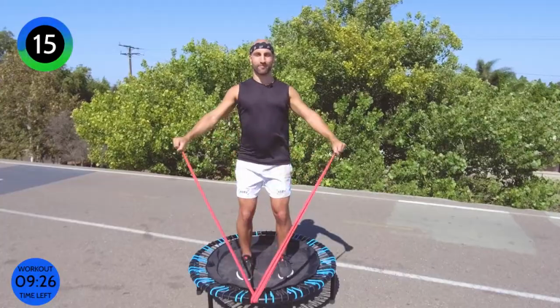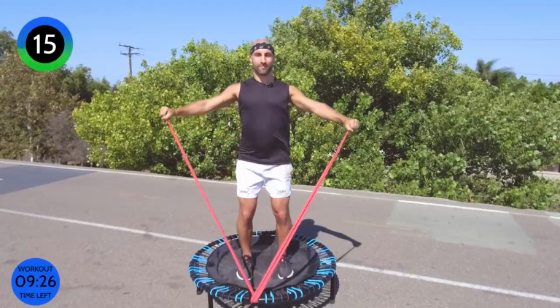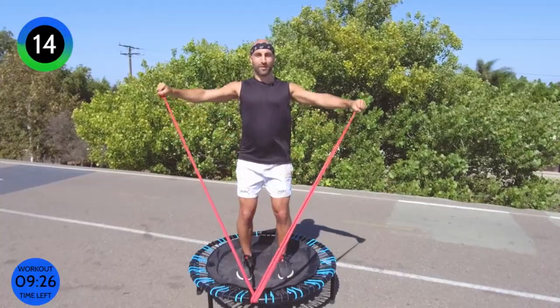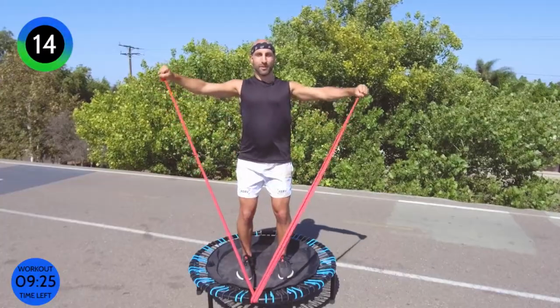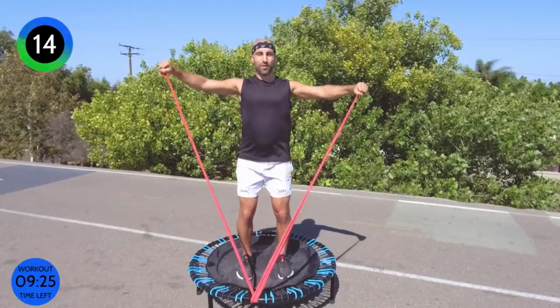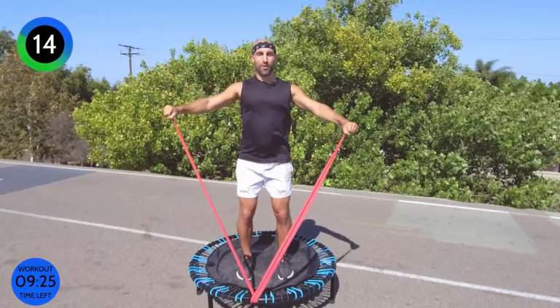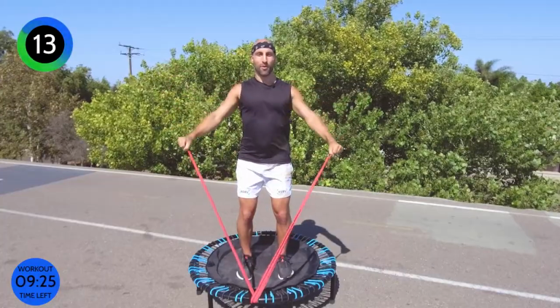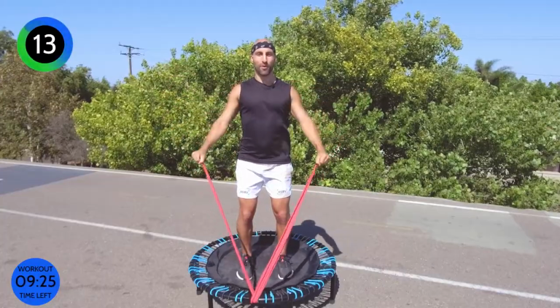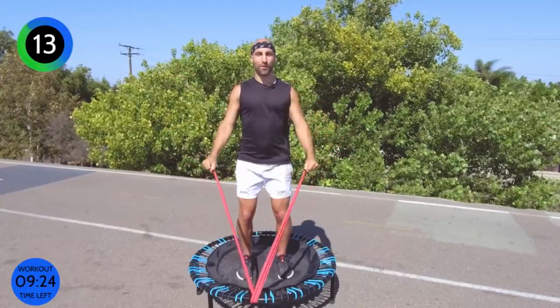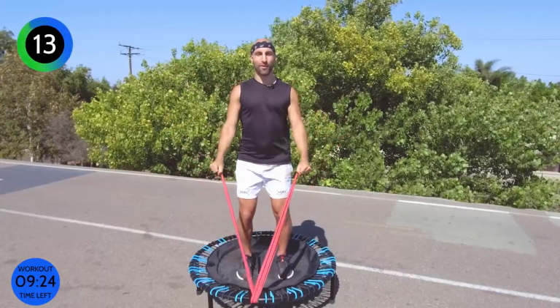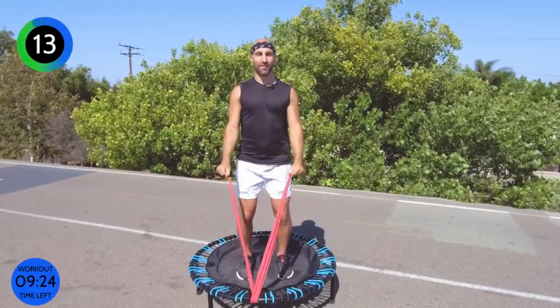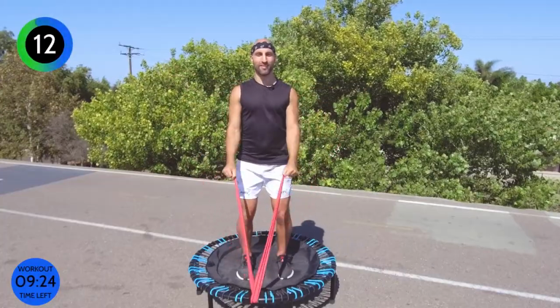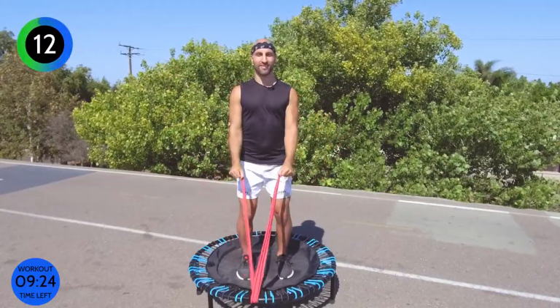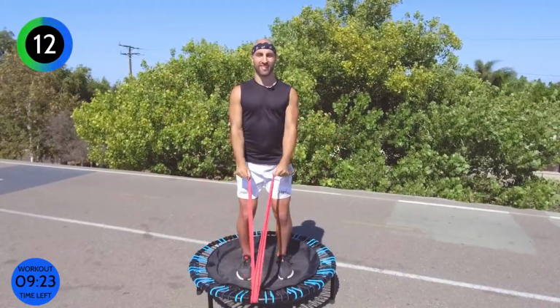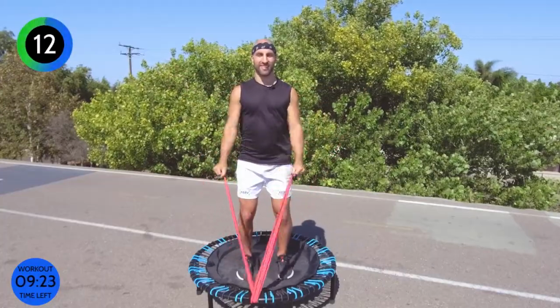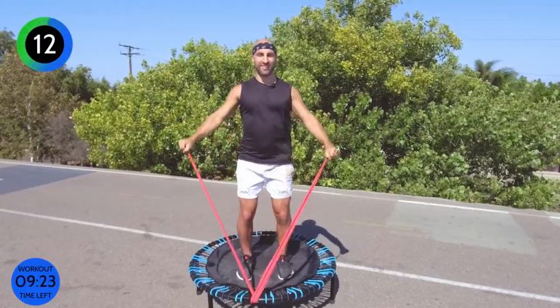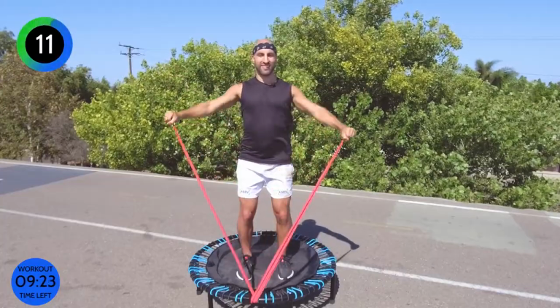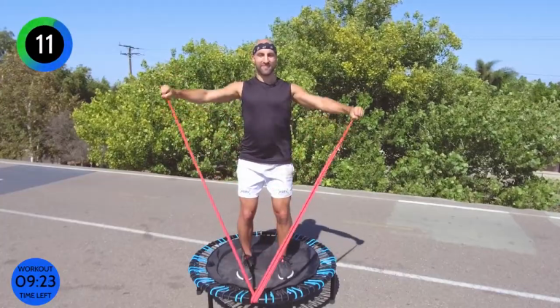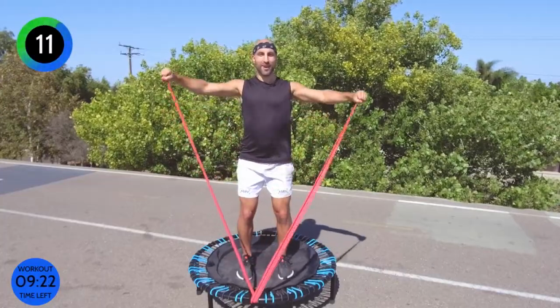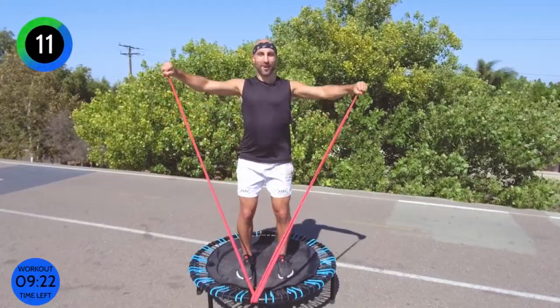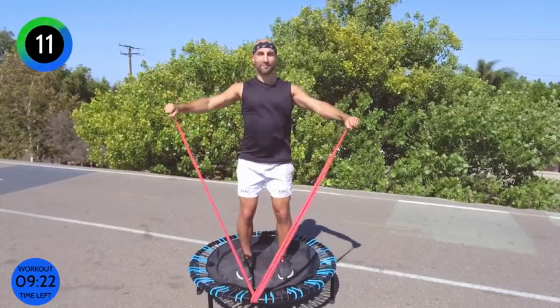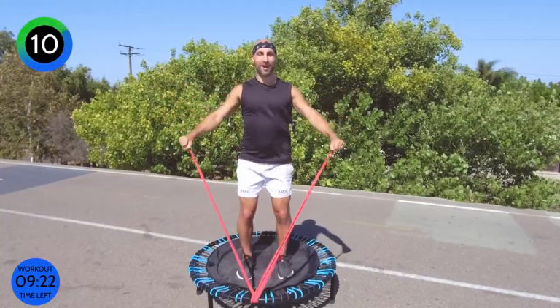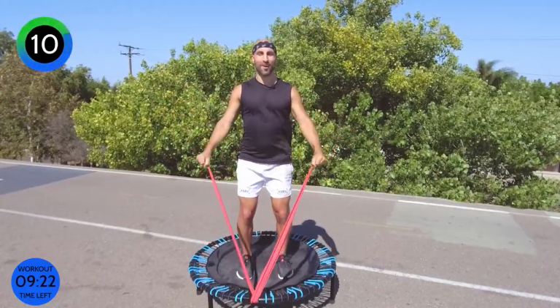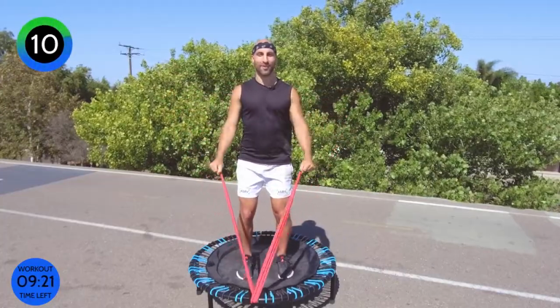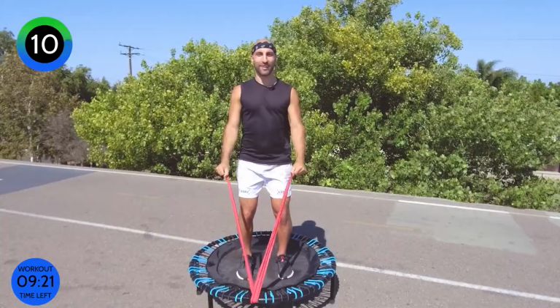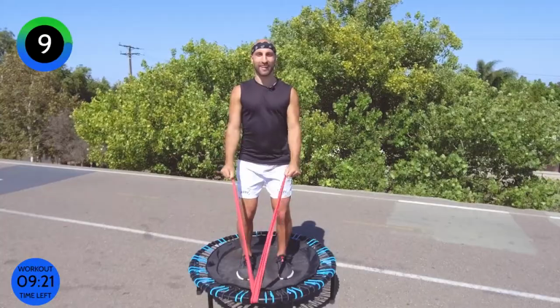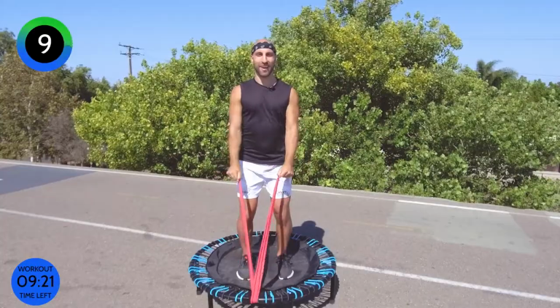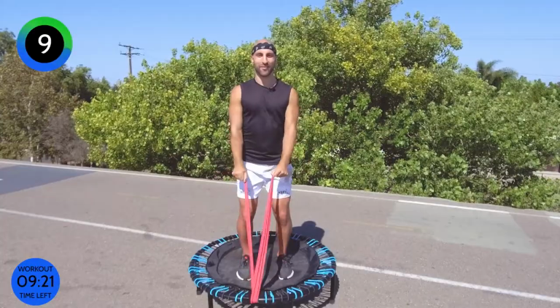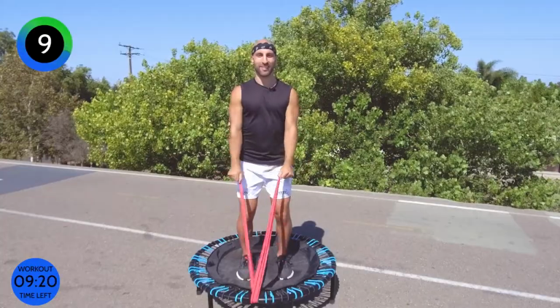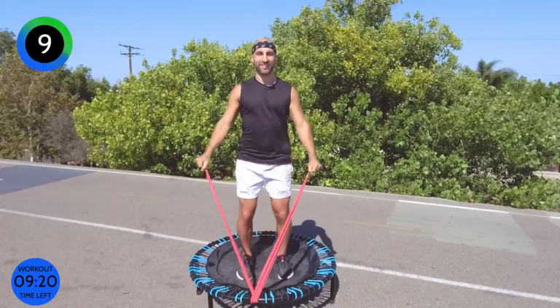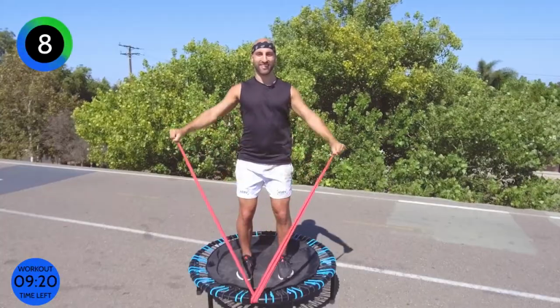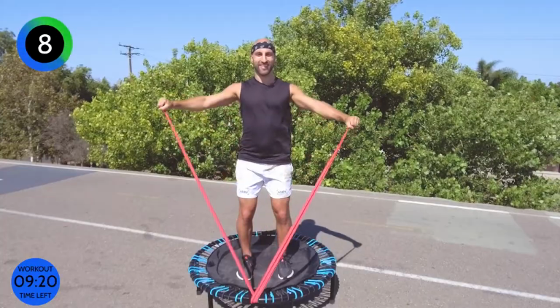As I mentioned, 50 seconds of work. You can look at the timer. Whenever it's green, we're working. When it's red, you get a break.